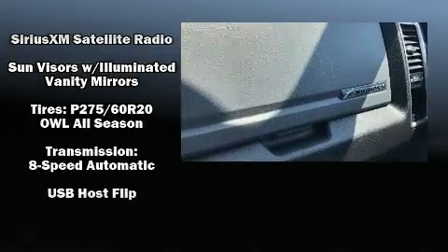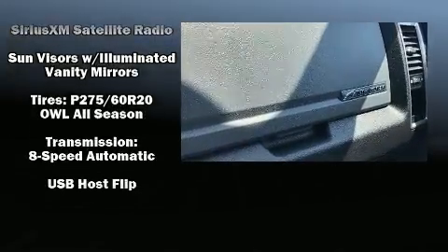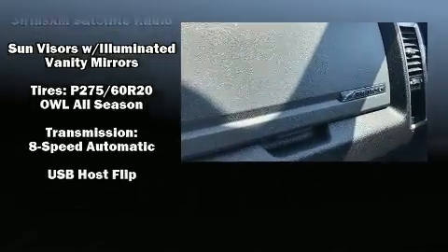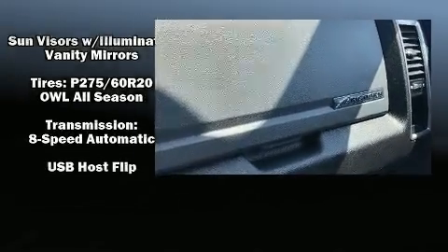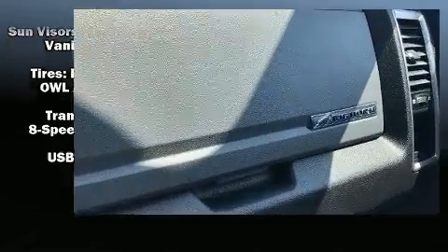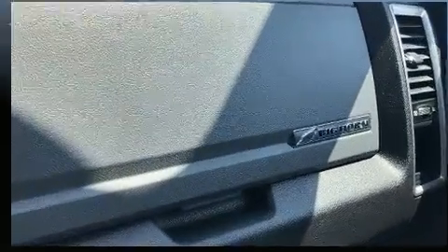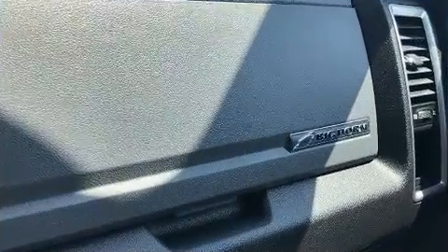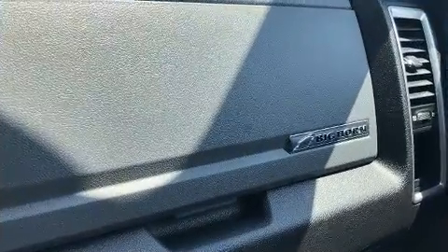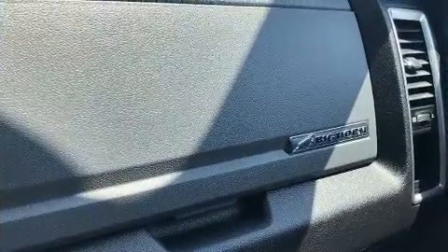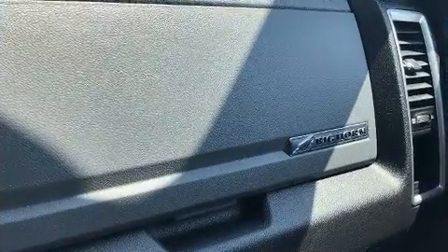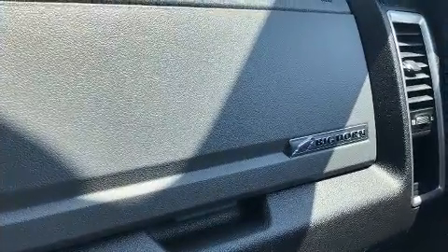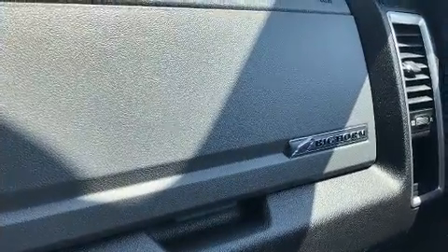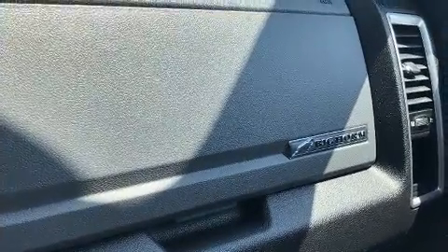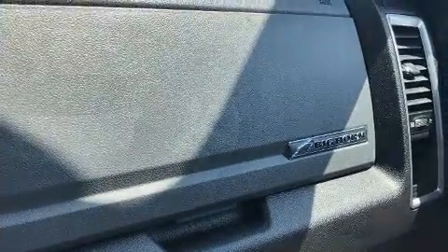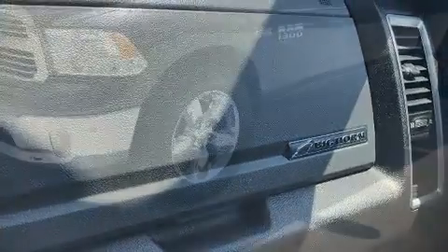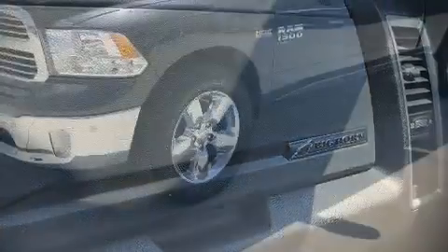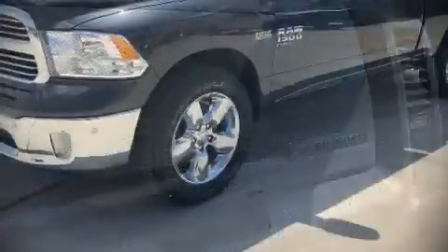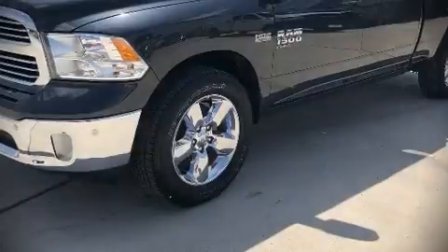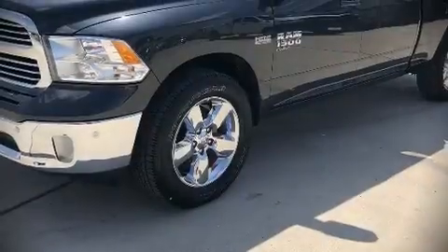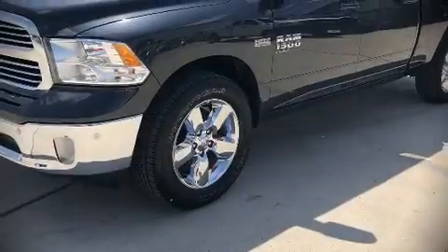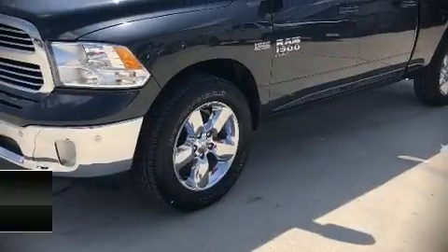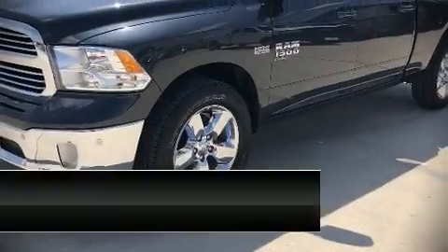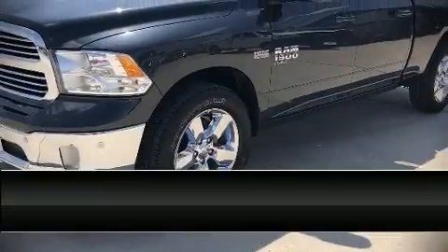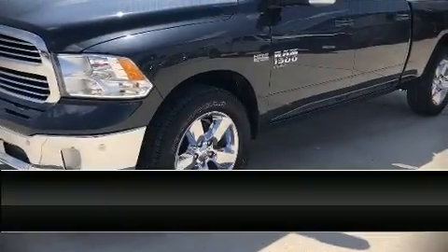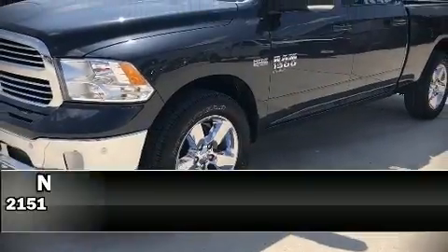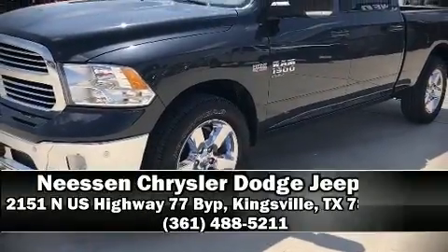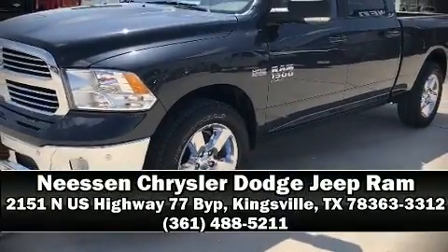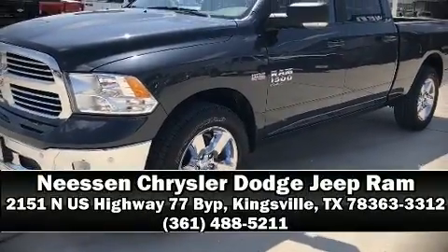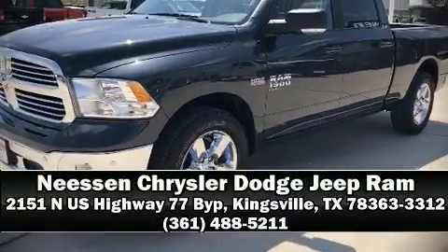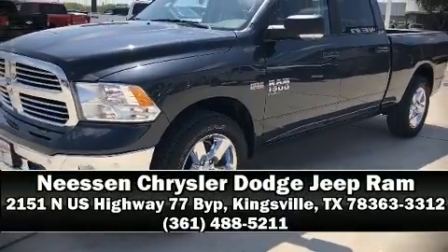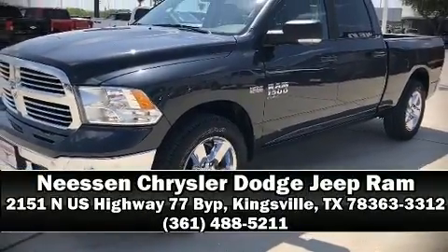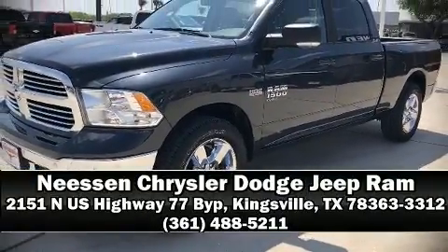This vehicle has achieved certified pre-owned status by passing a comprehensive certification process. Please don't hesitate to give us a call.